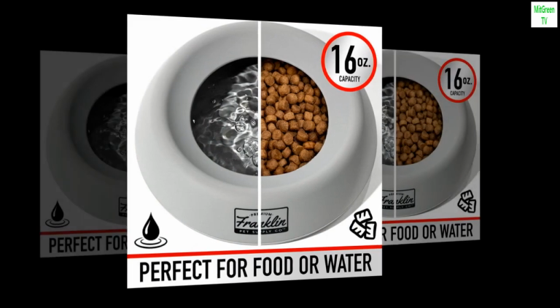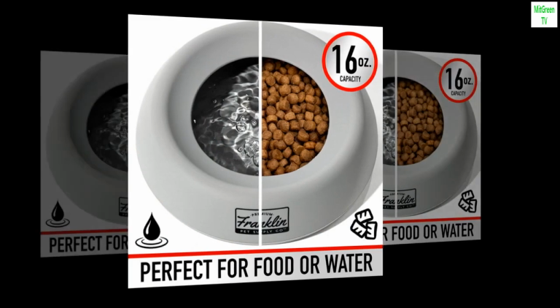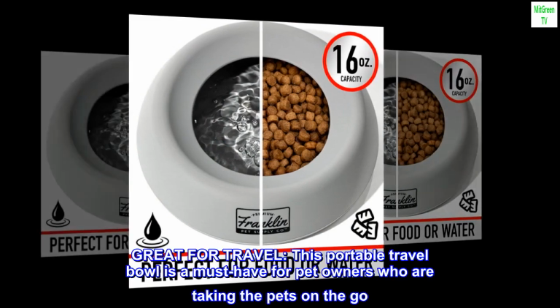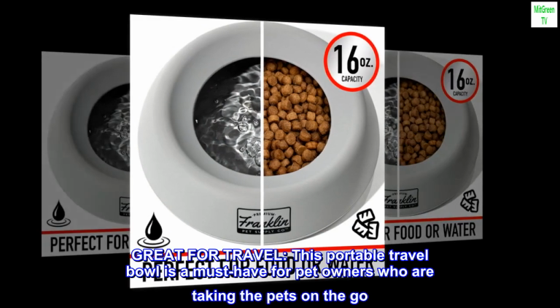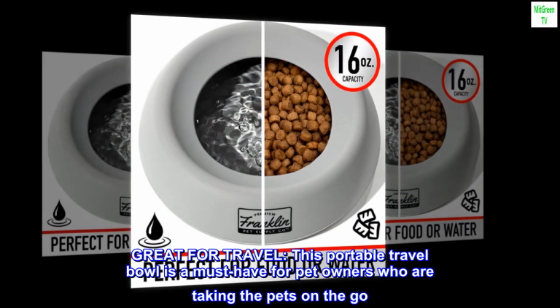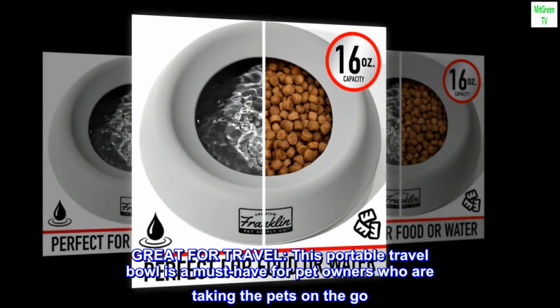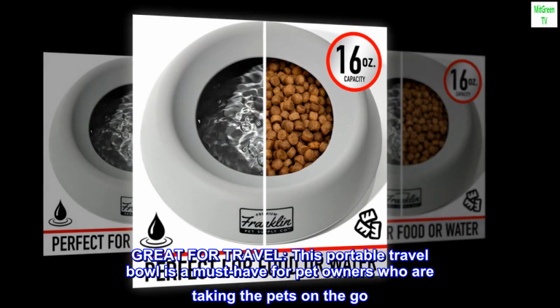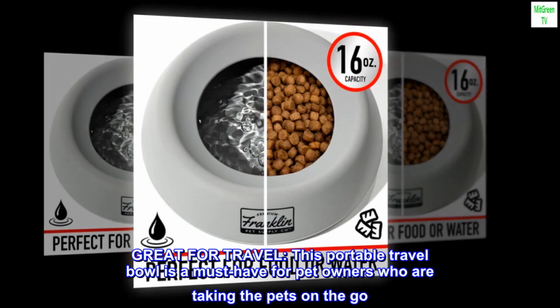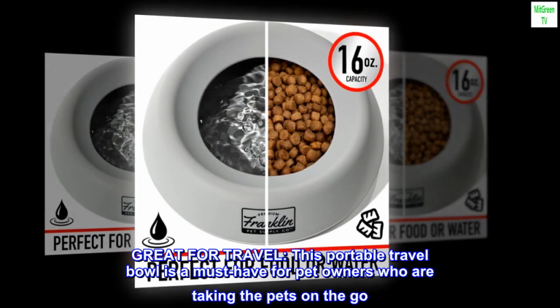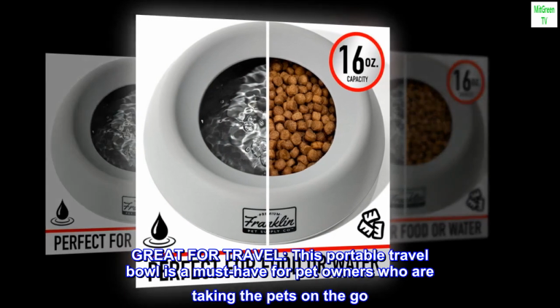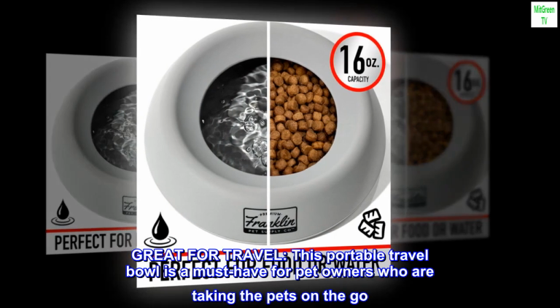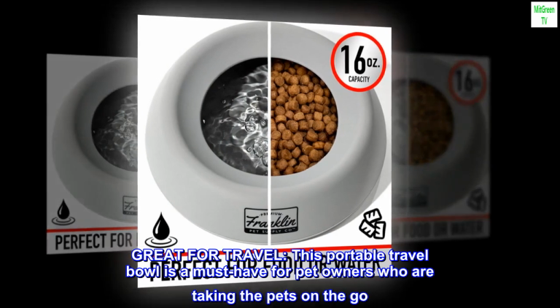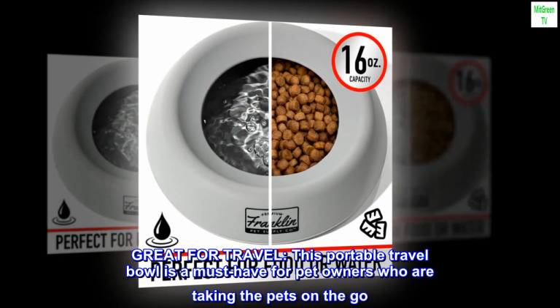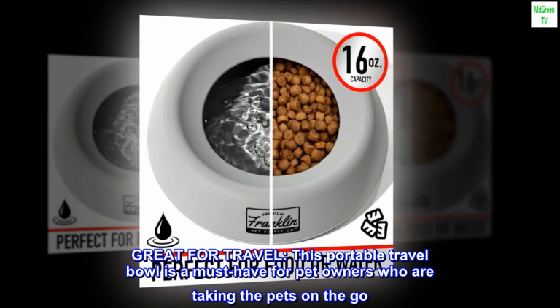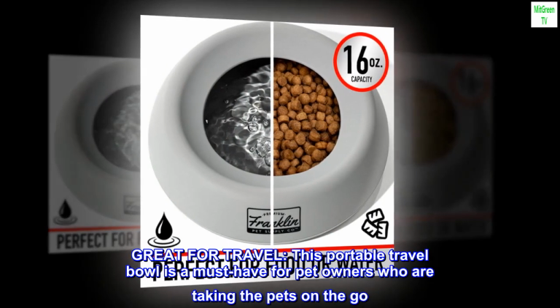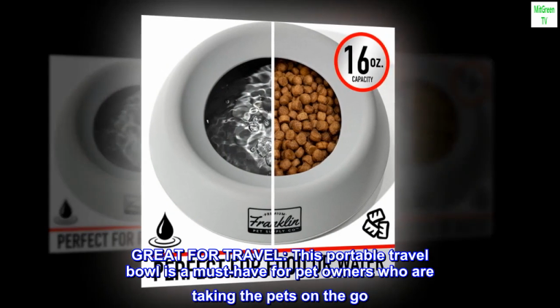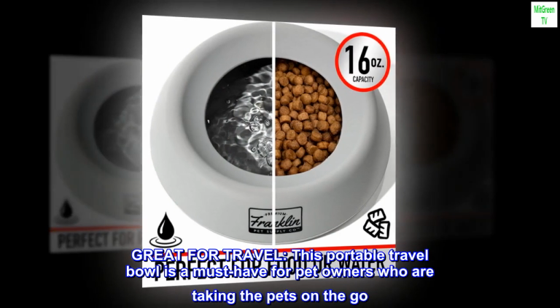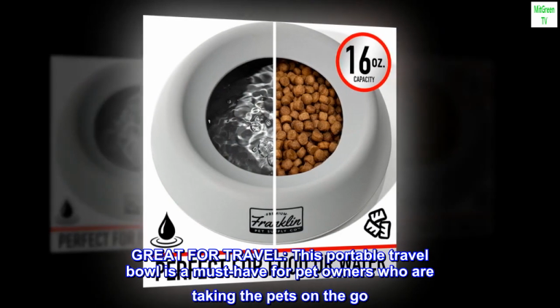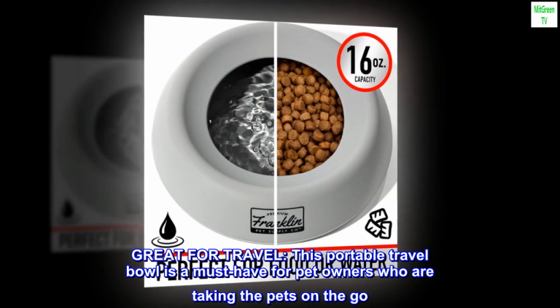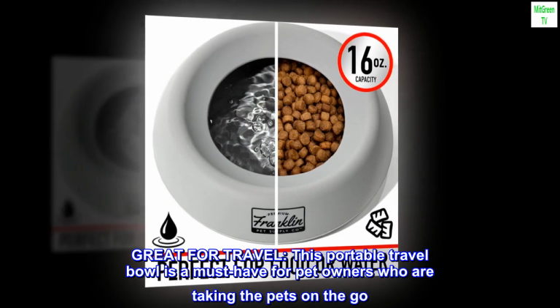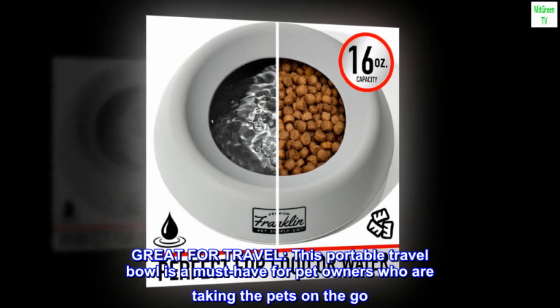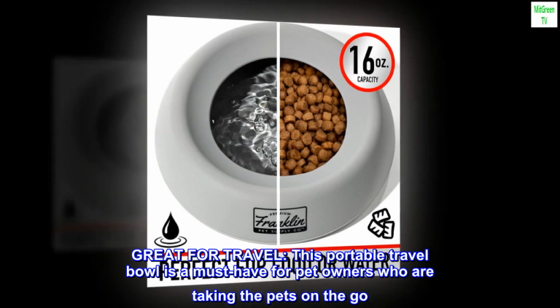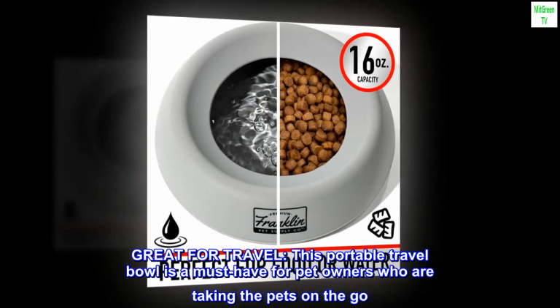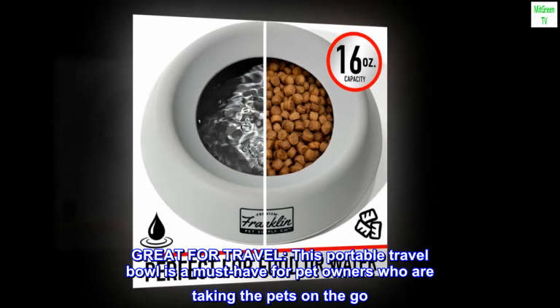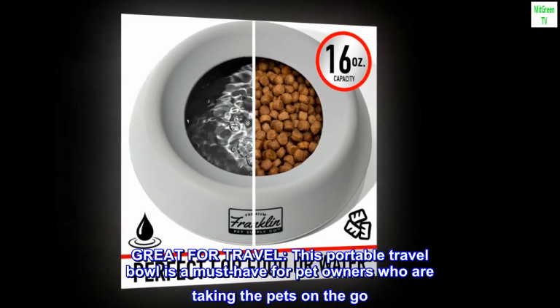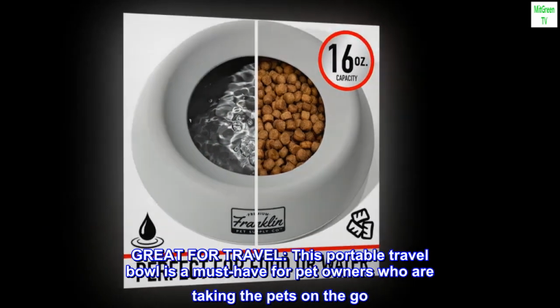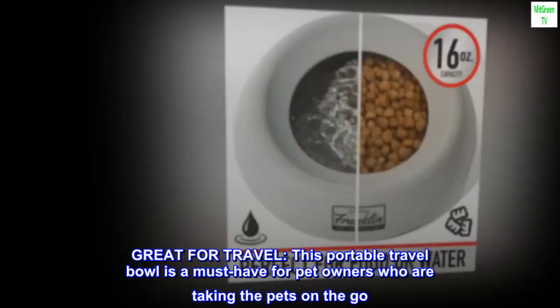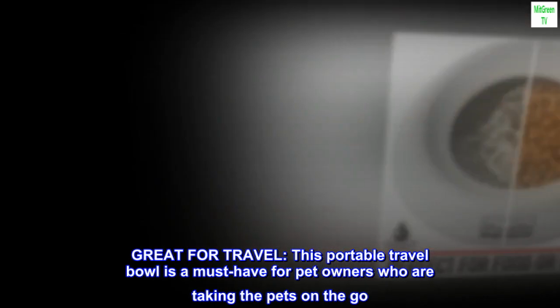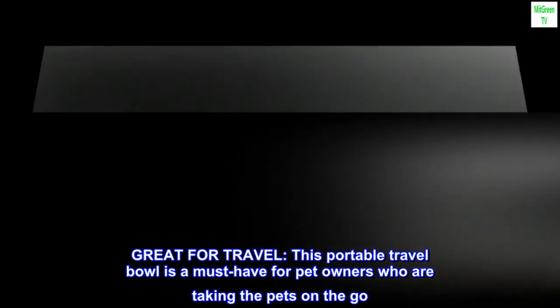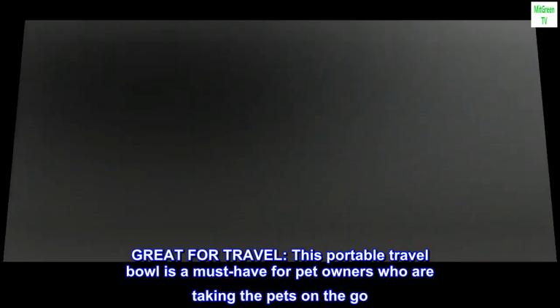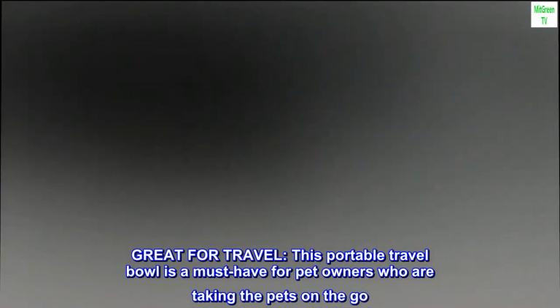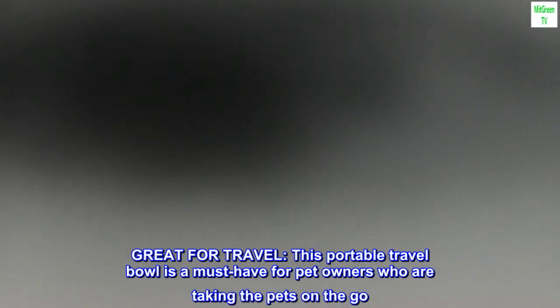Great for travel. This portable travel bowl is a must-have for pet owners who are taking their pets on the go.